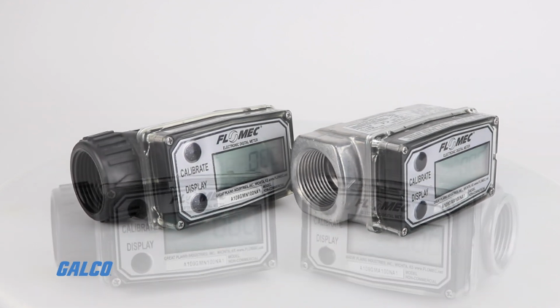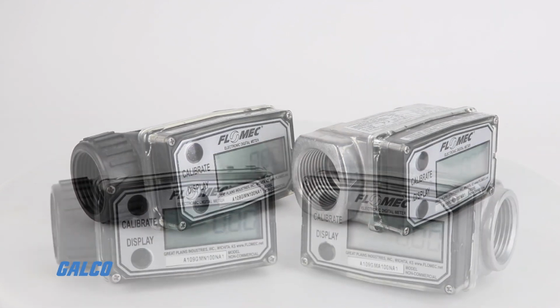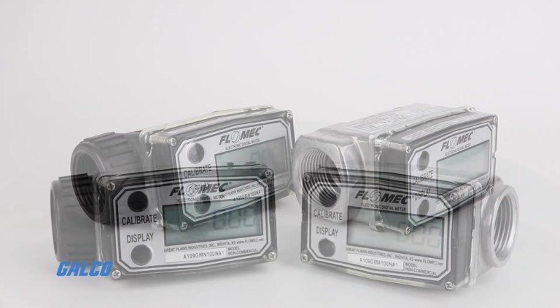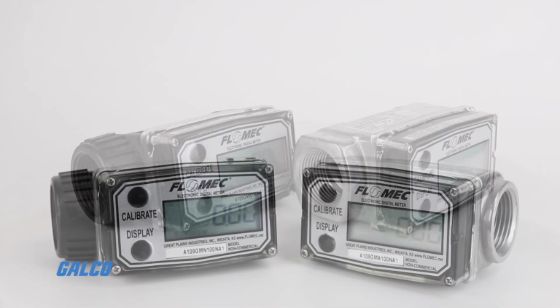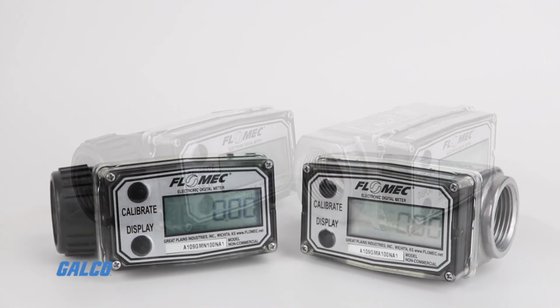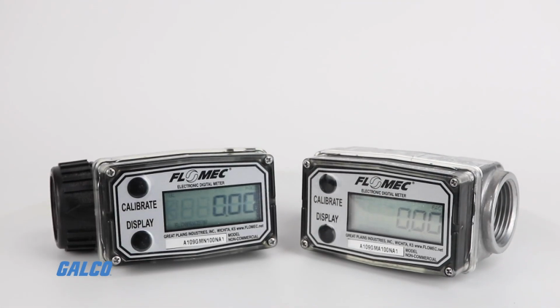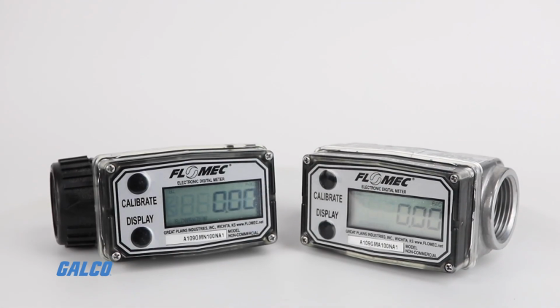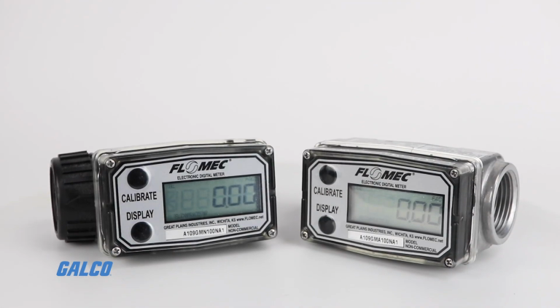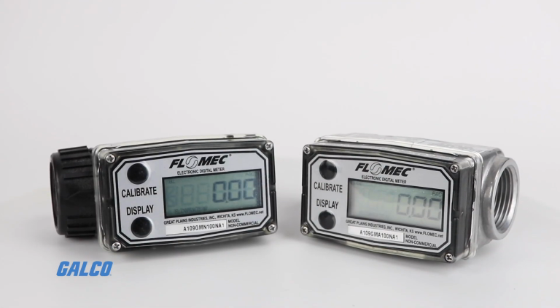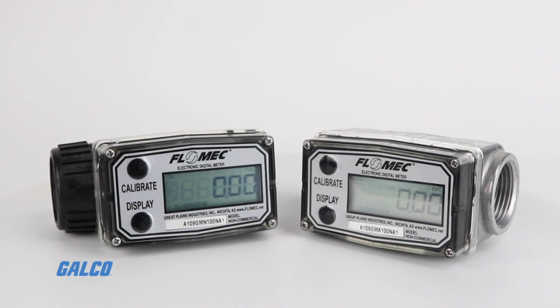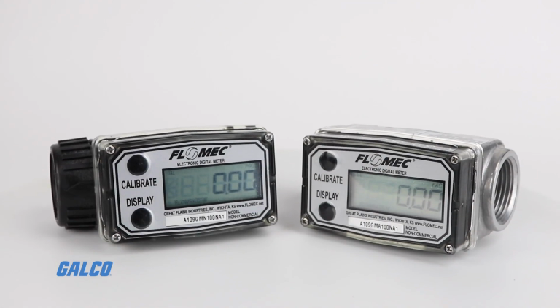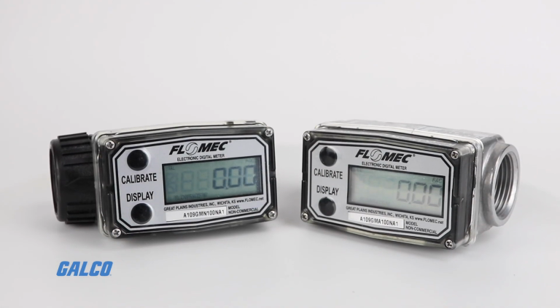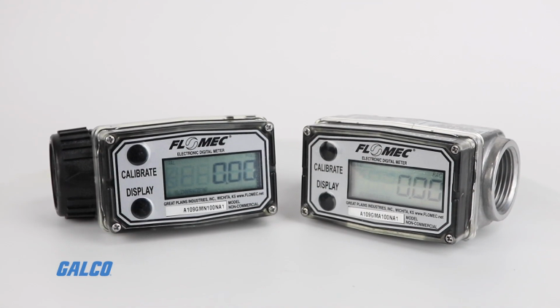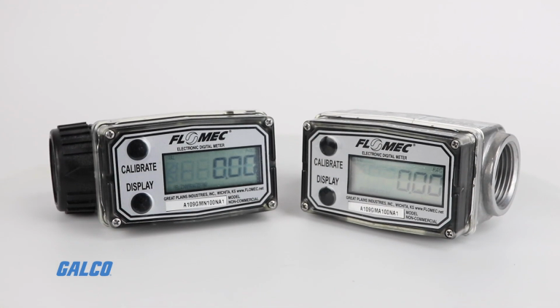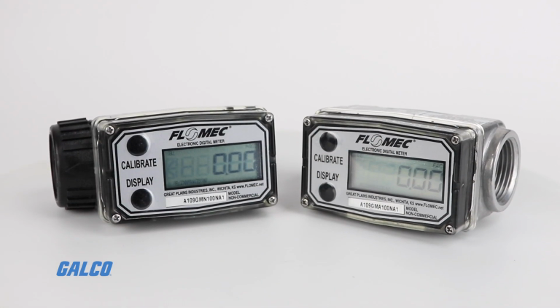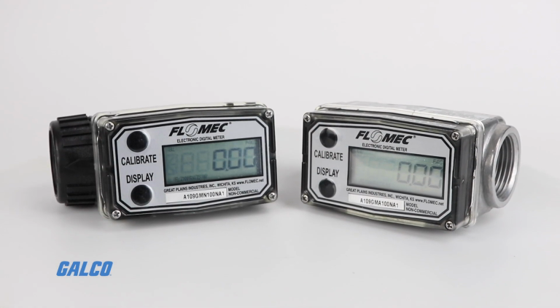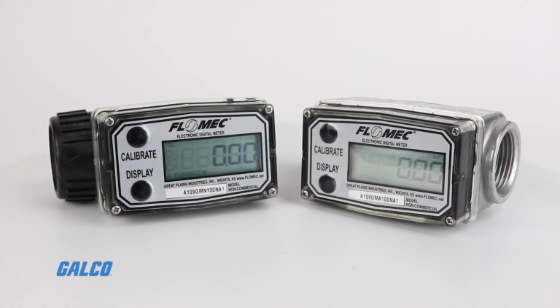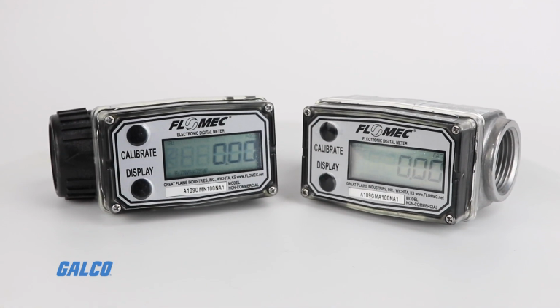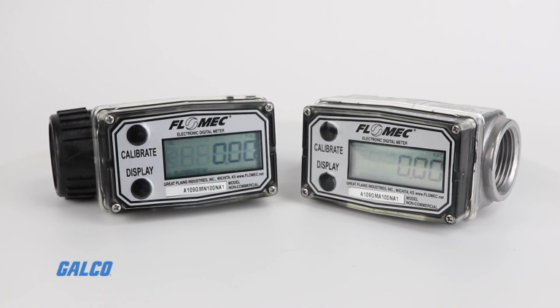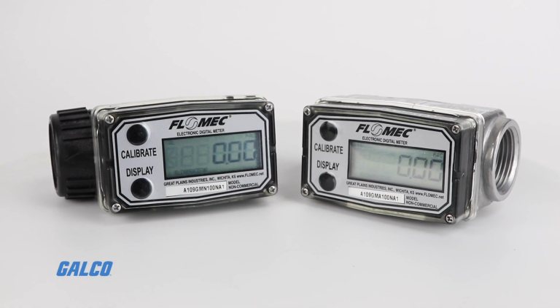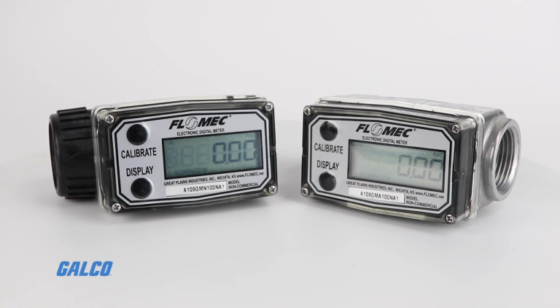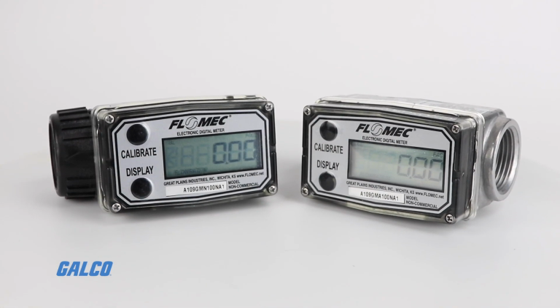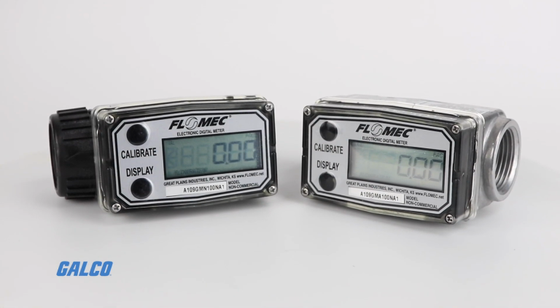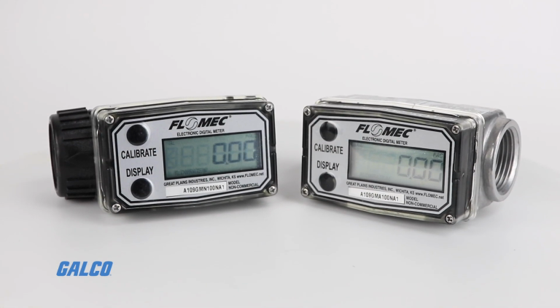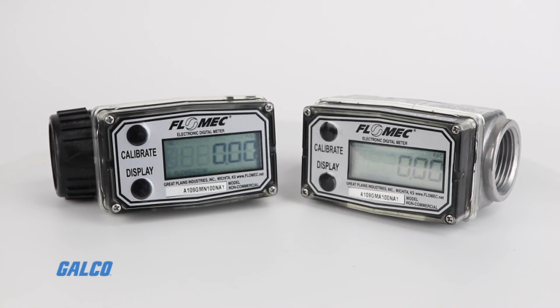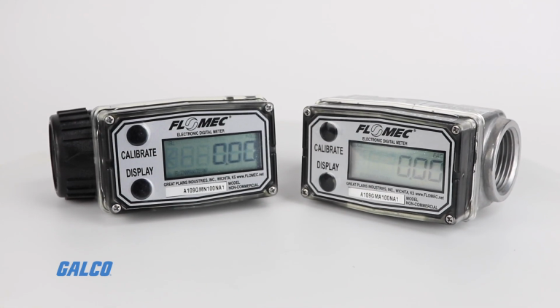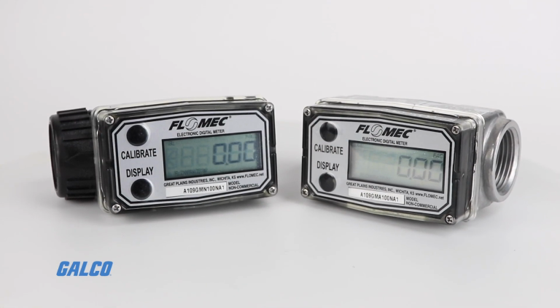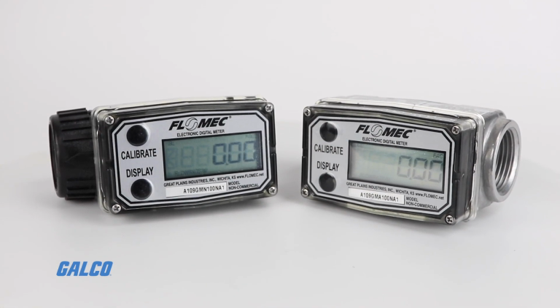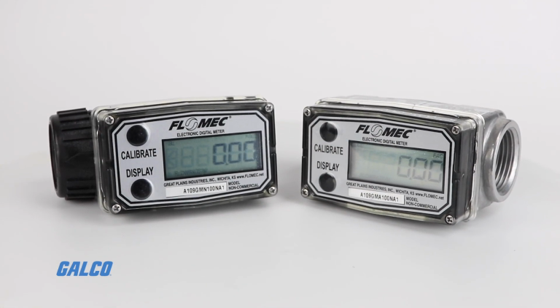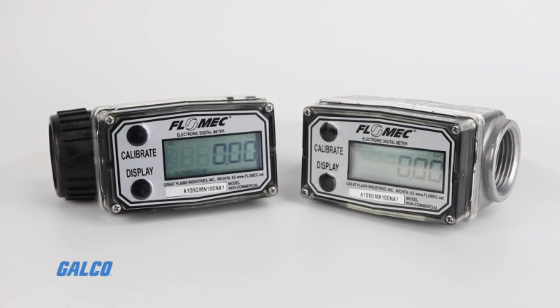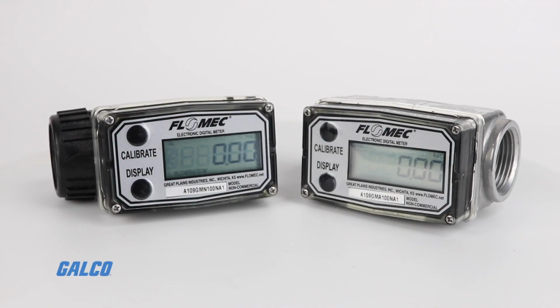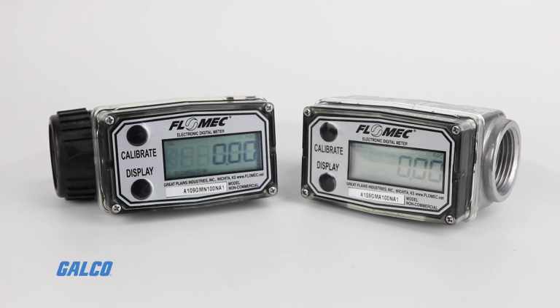To learn more about Flowmec's A1 Series Flow Meter, visit galco.com.